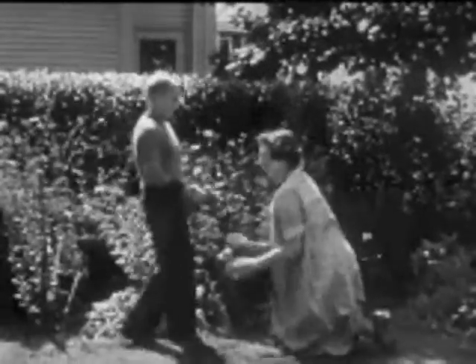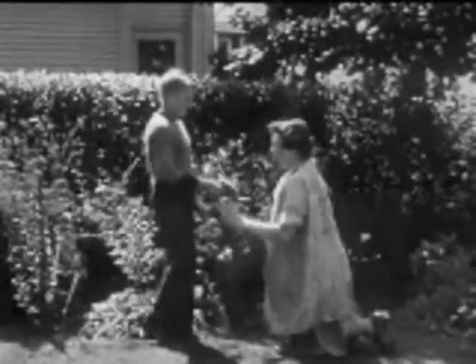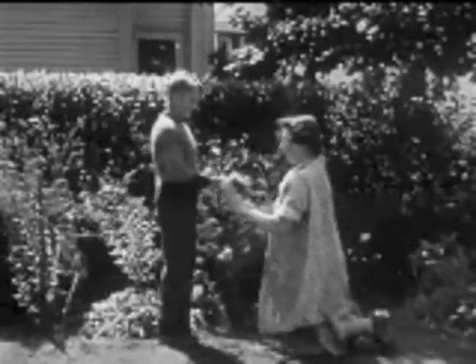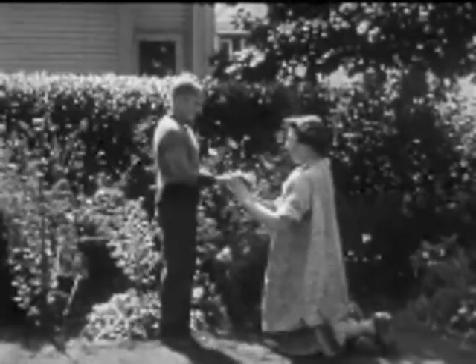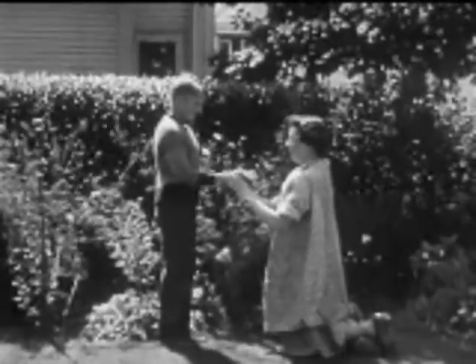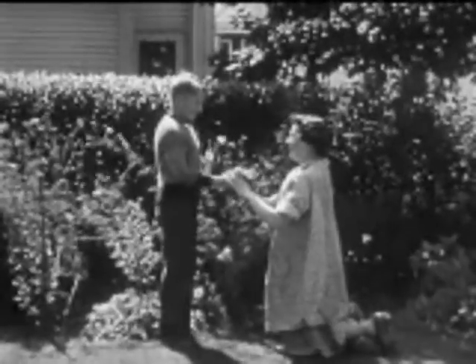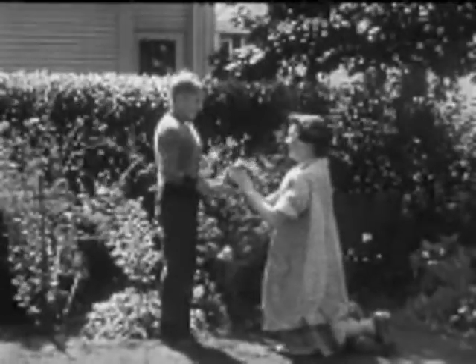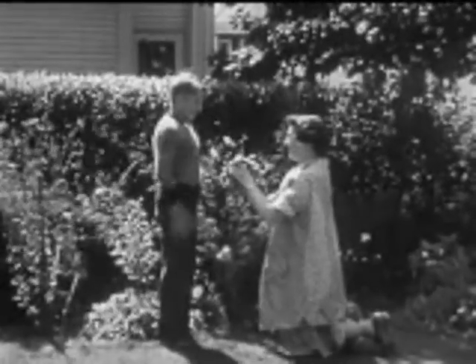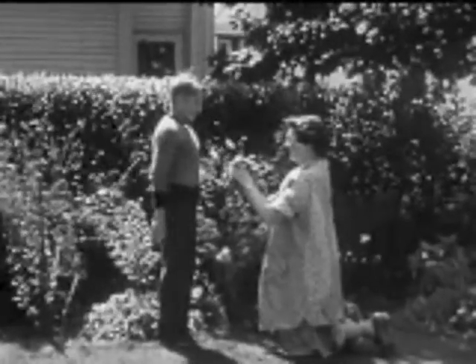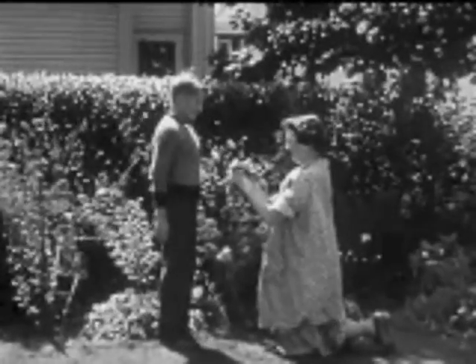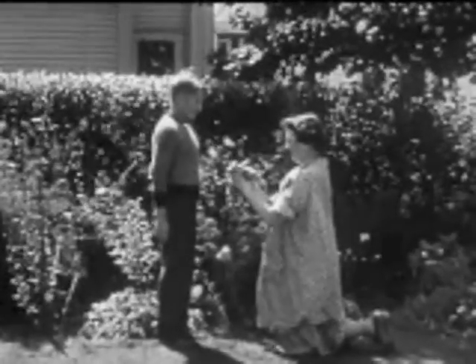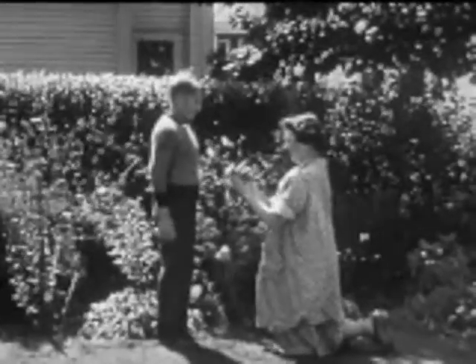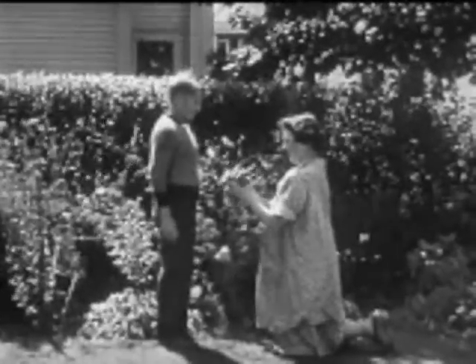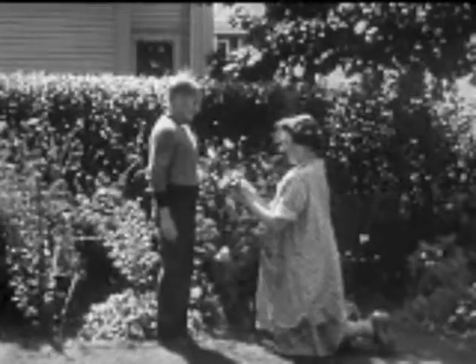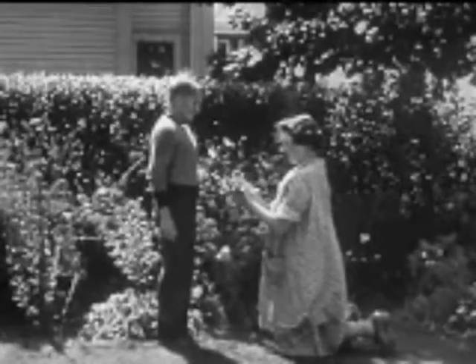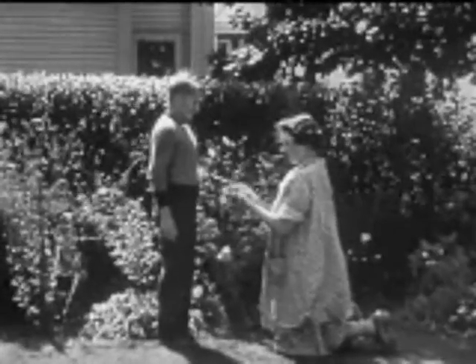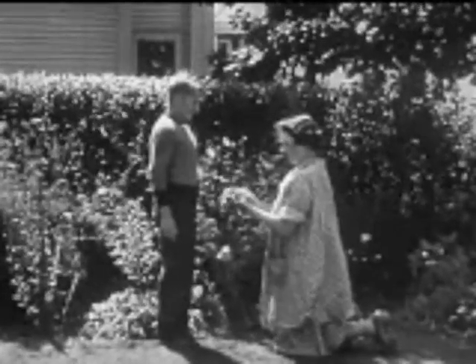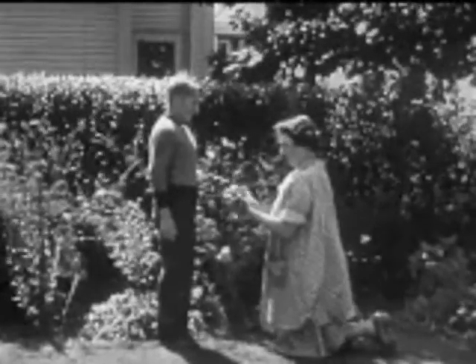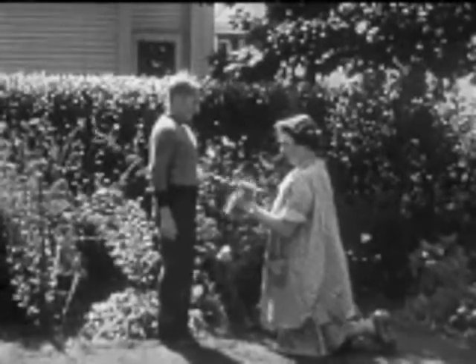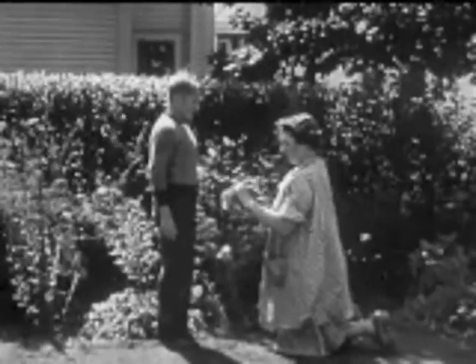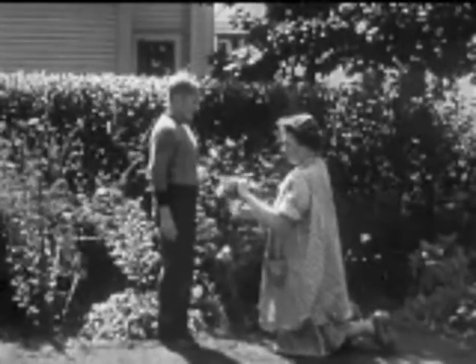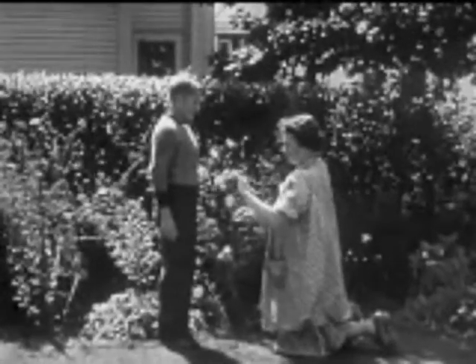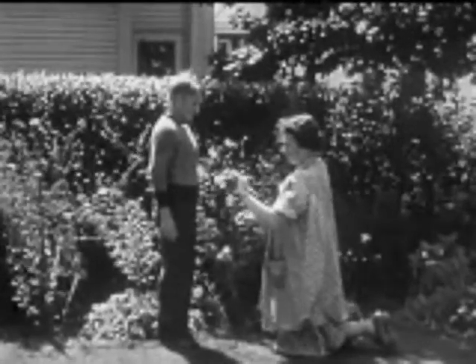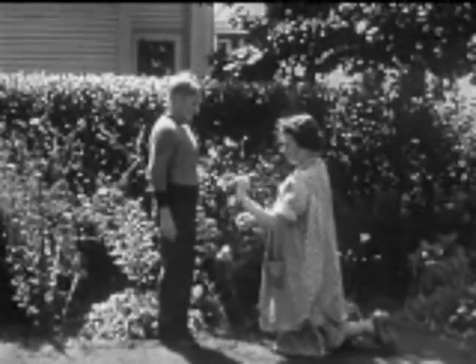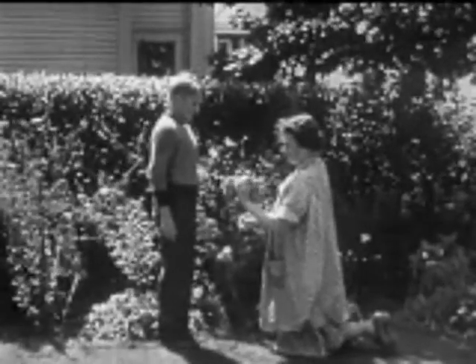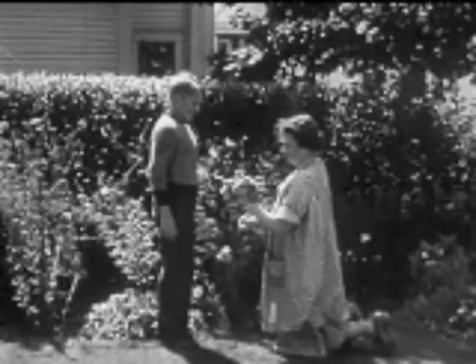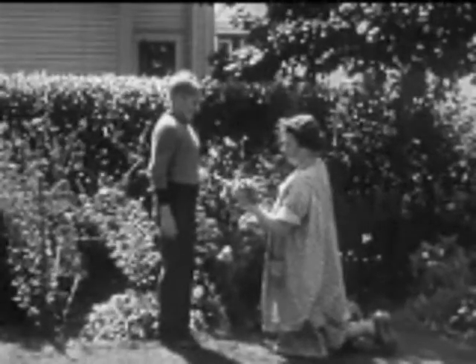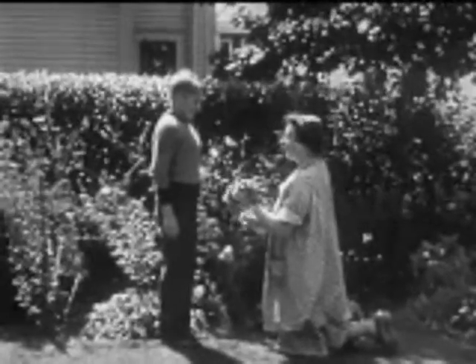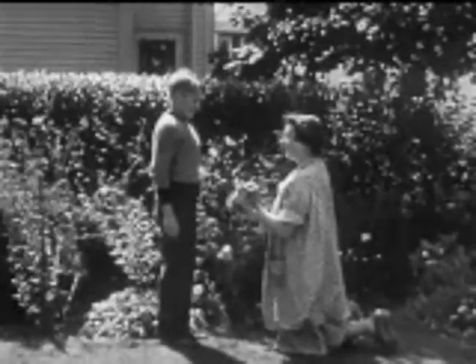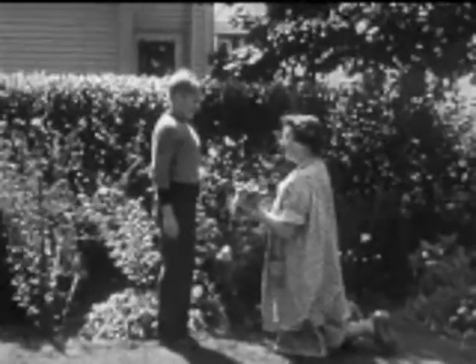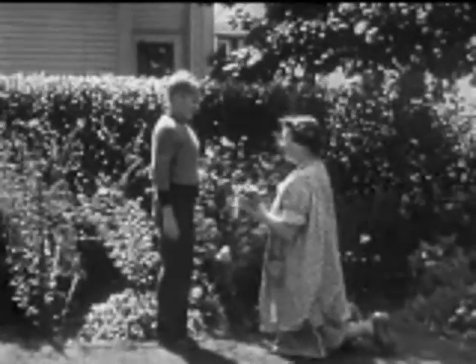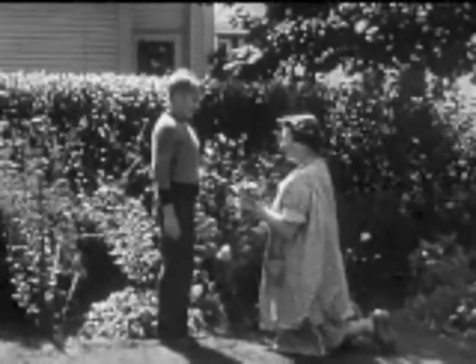Bill proudly gives his mother the first harvest from the garden. It has meant much work, but it's worth it.